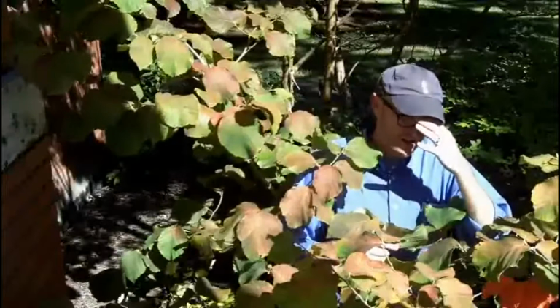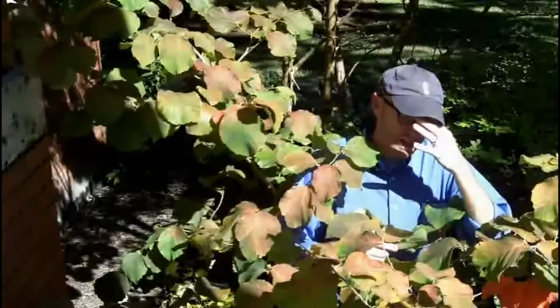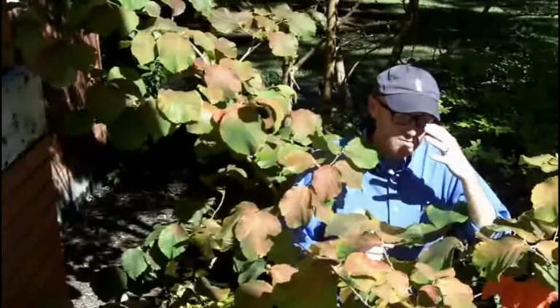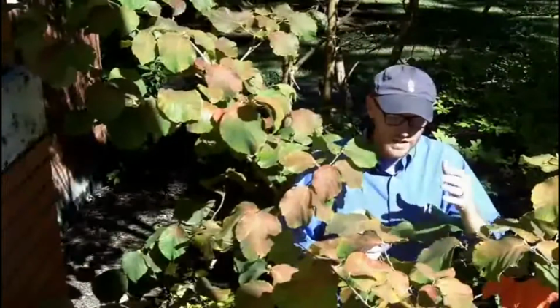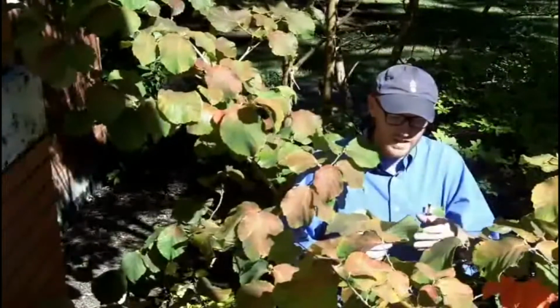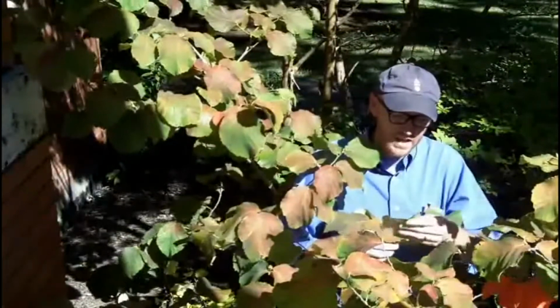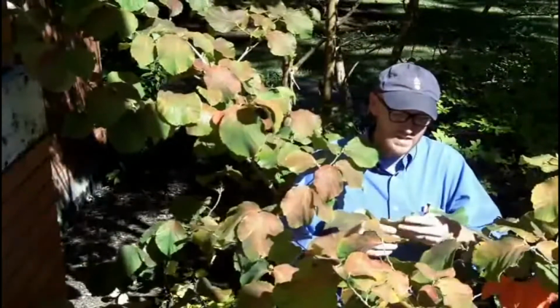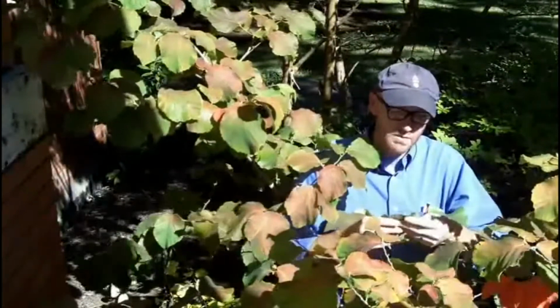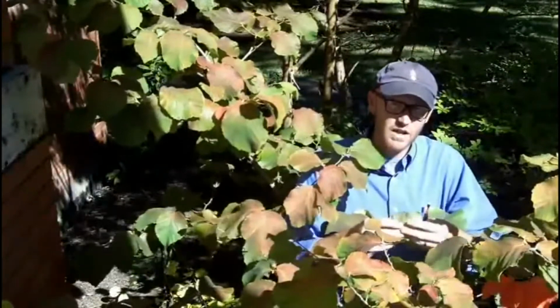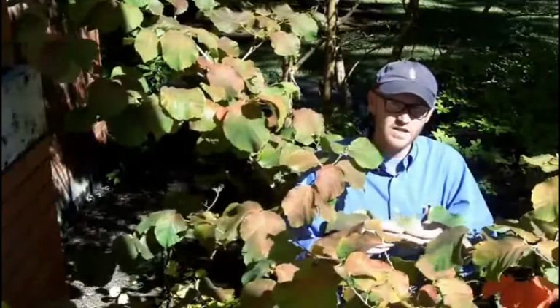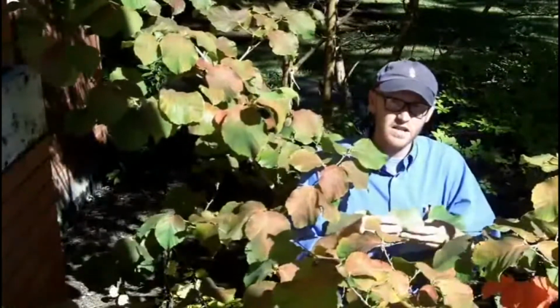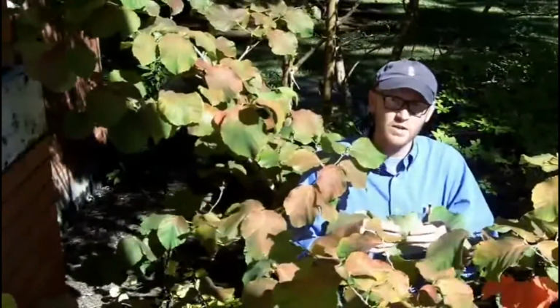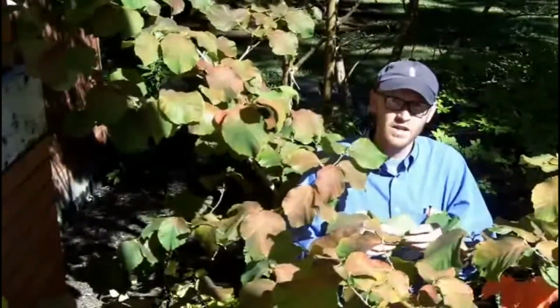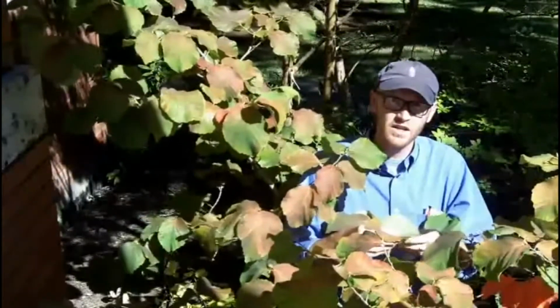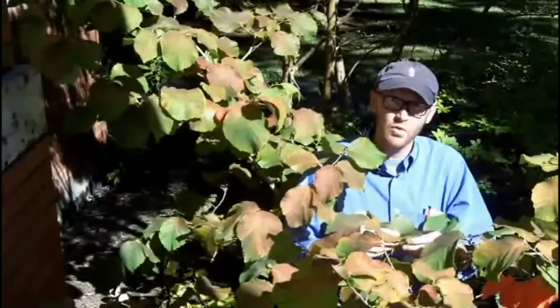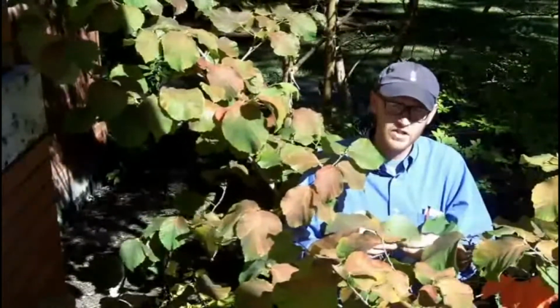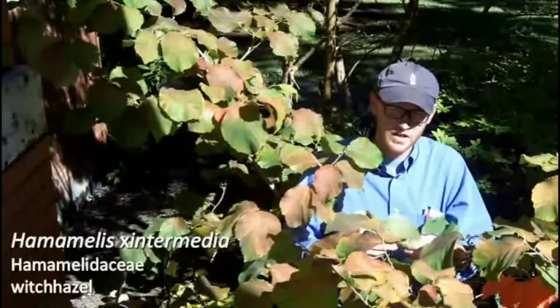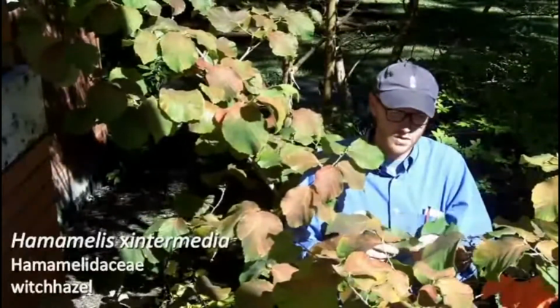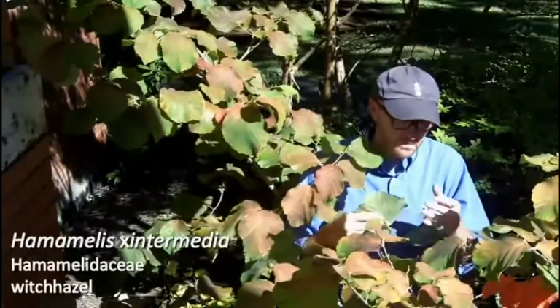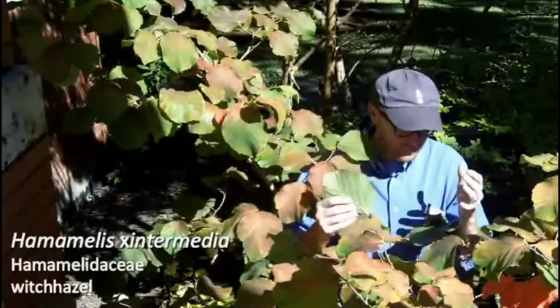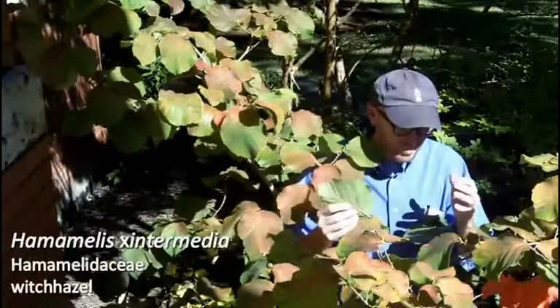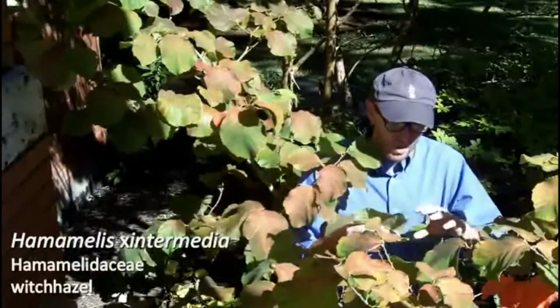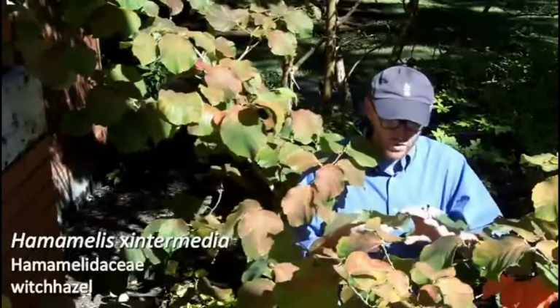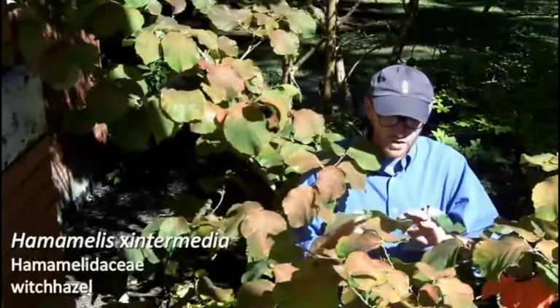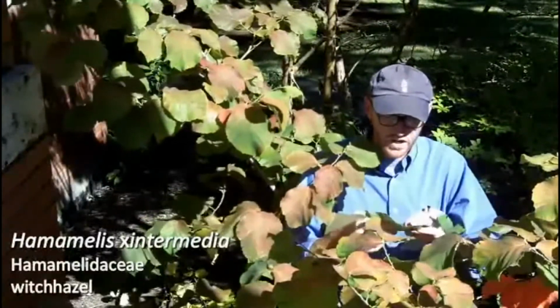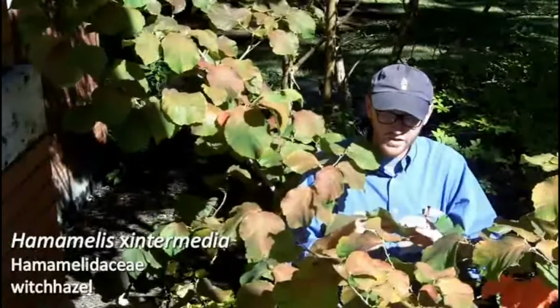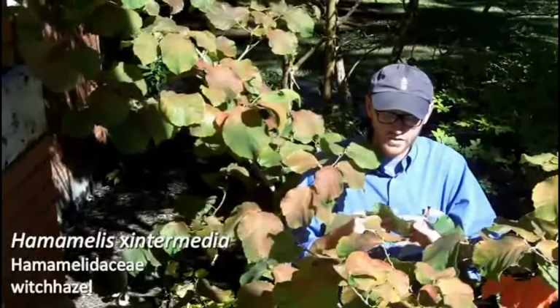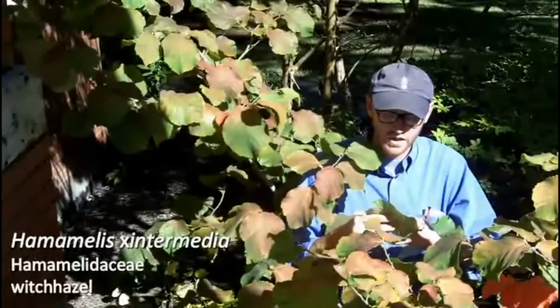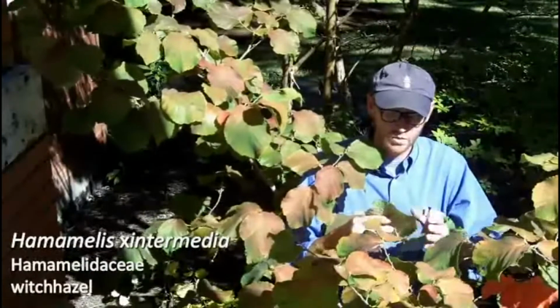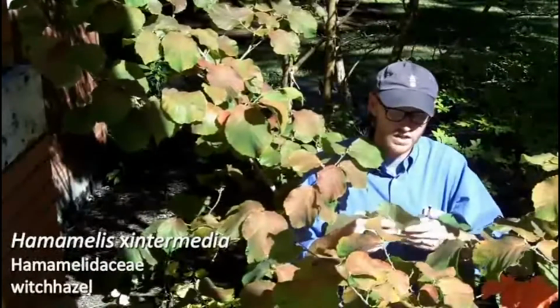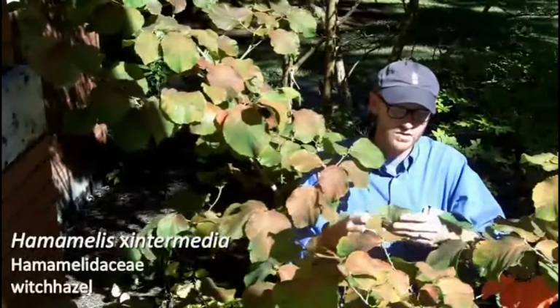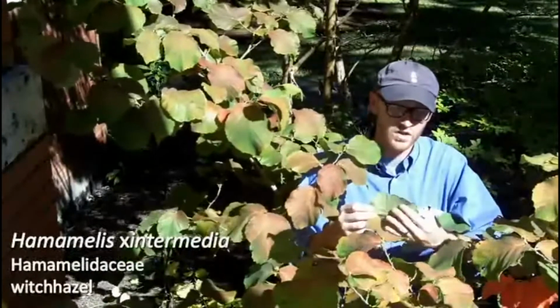Last plant today is Hamamelis intermedia, witch hazel. A few good characters for witch hazel.